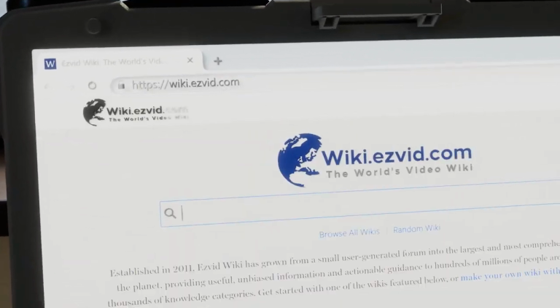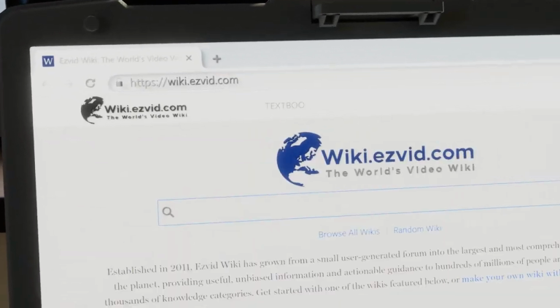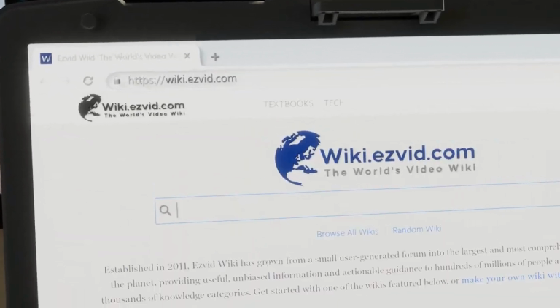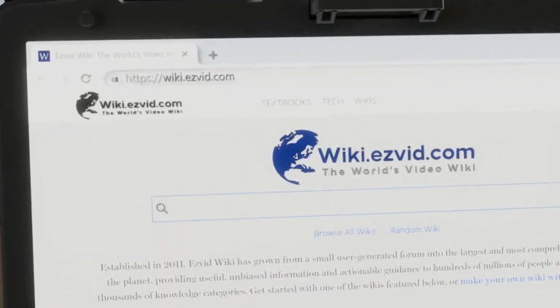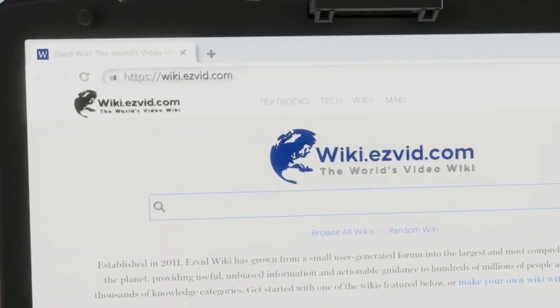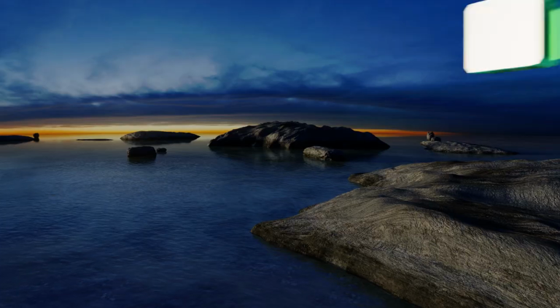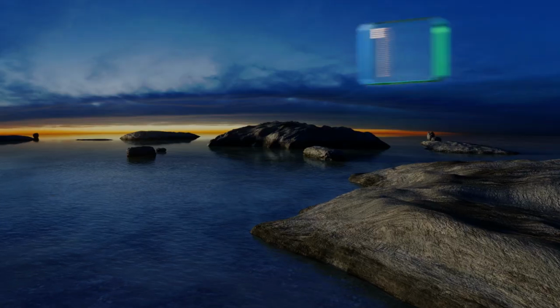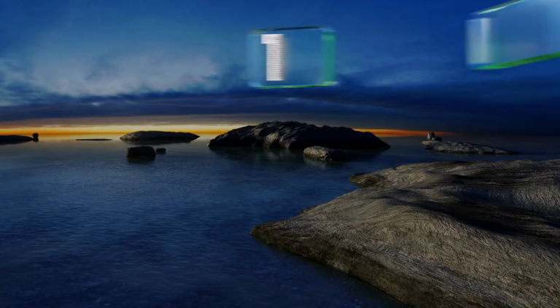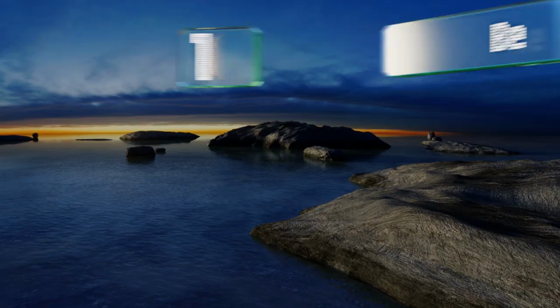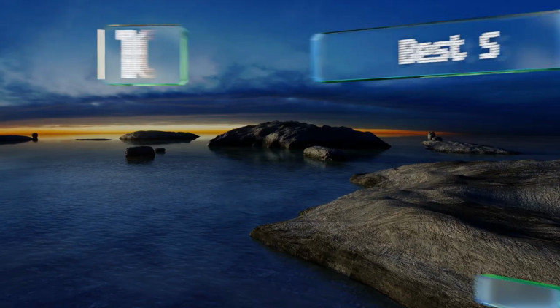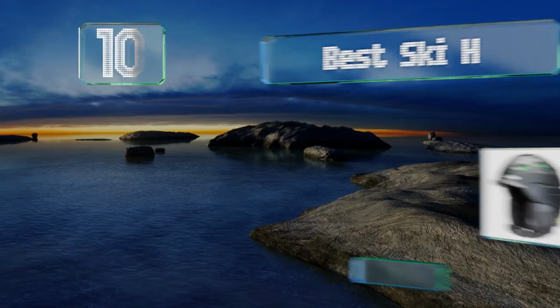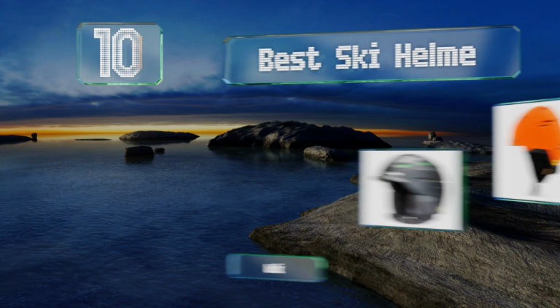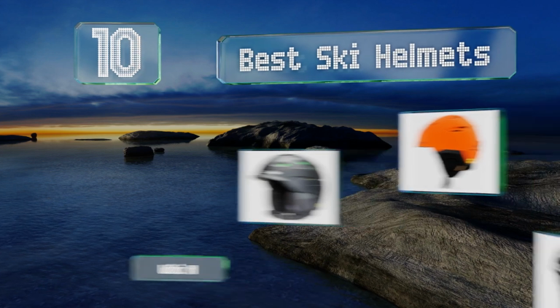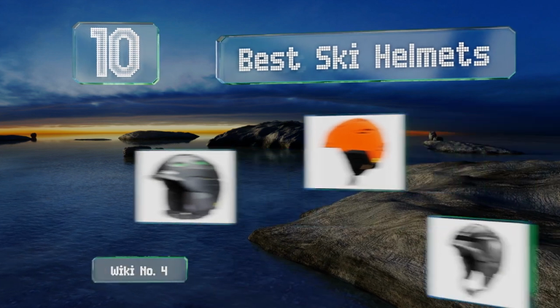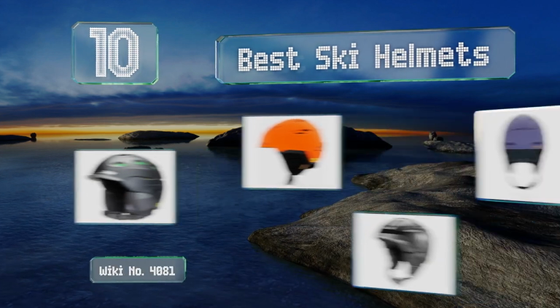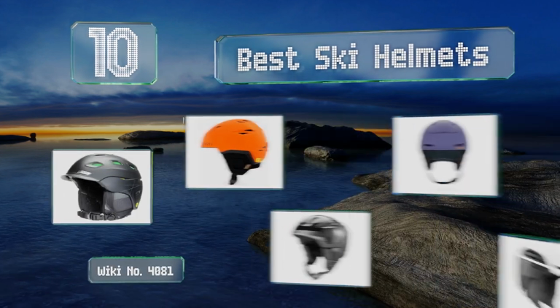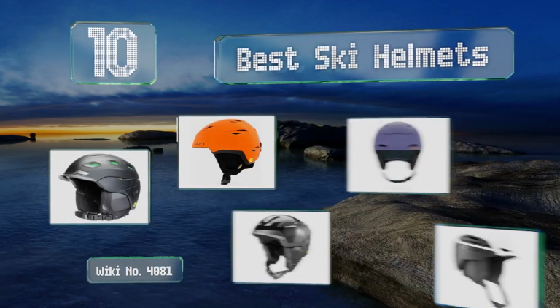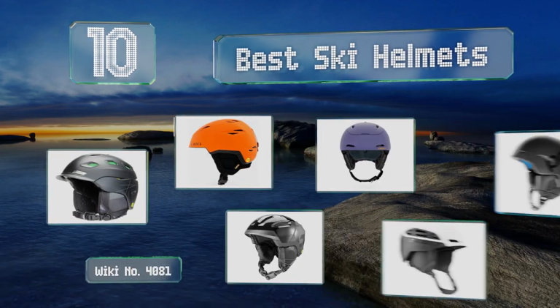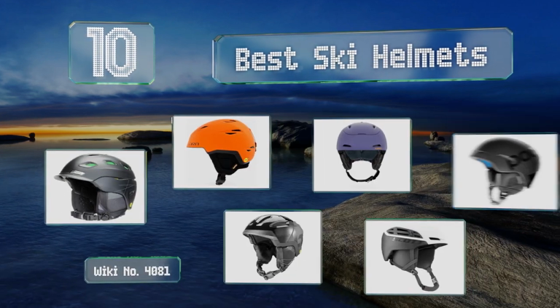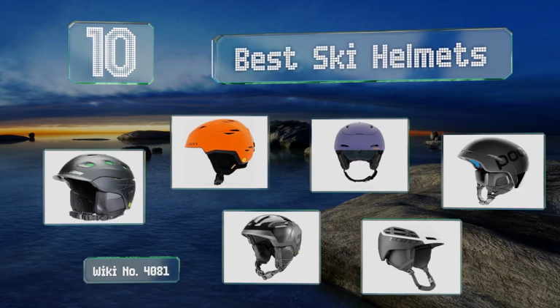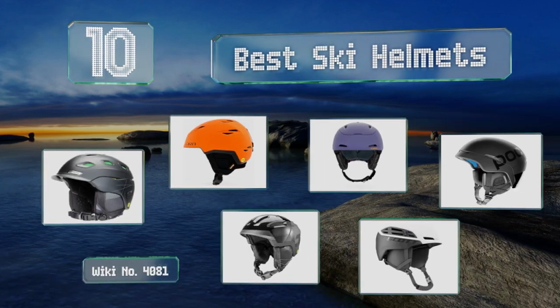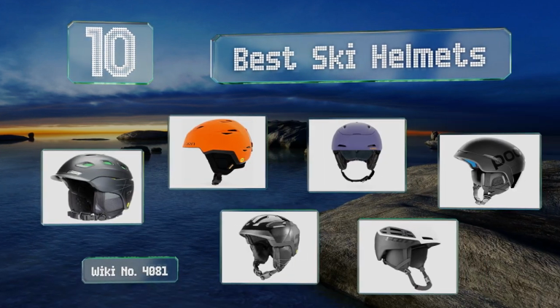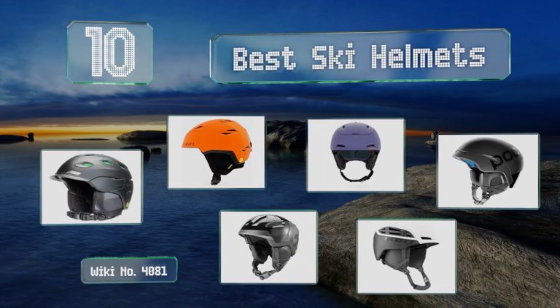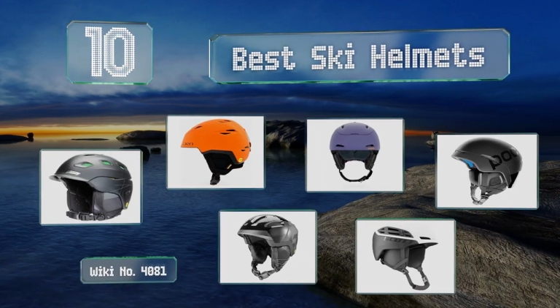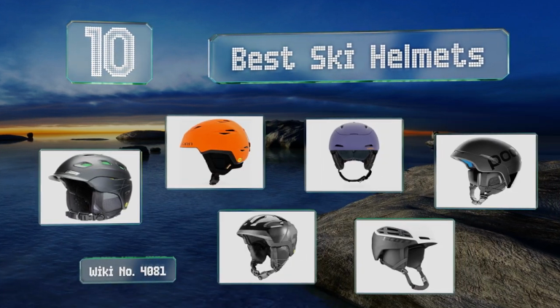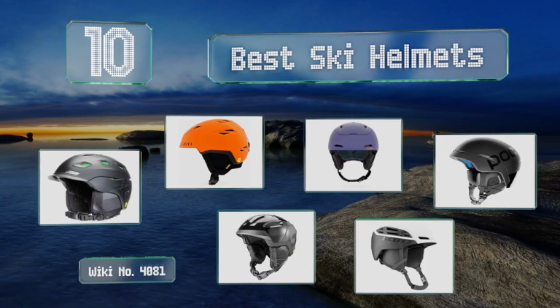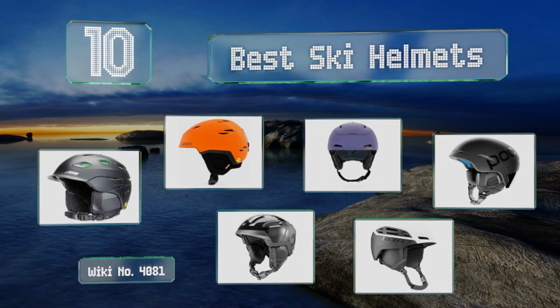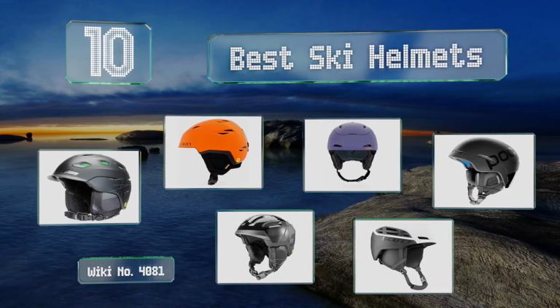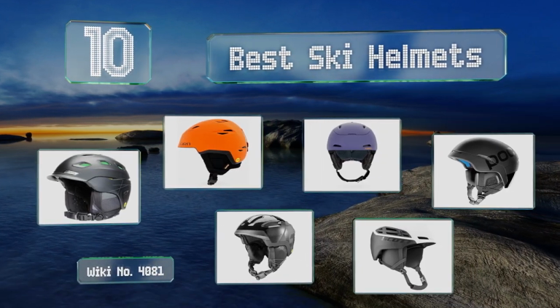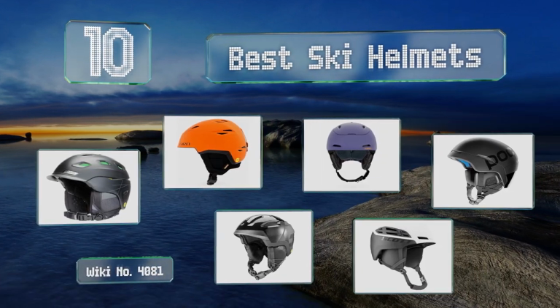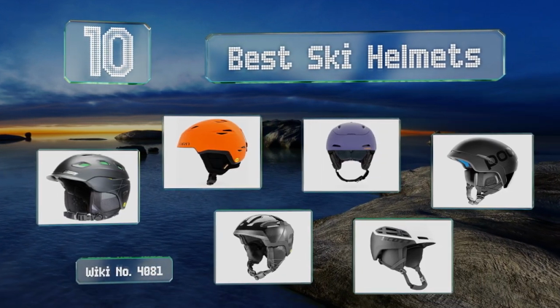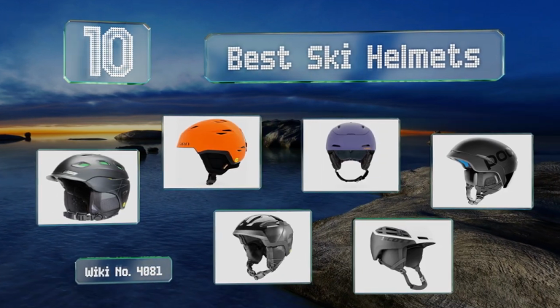Easyvid presents the 10 best ski helmets. Let's get started with the list.